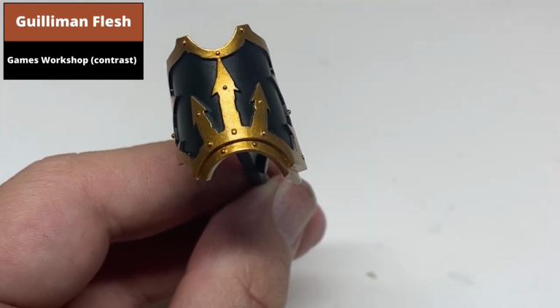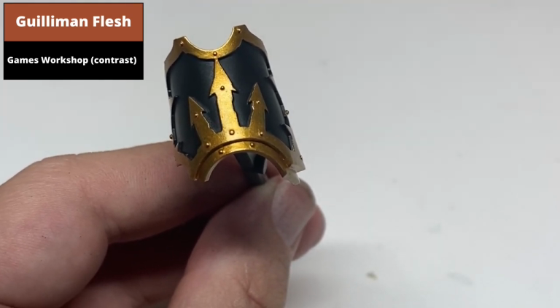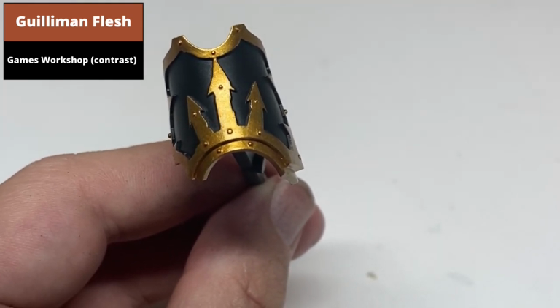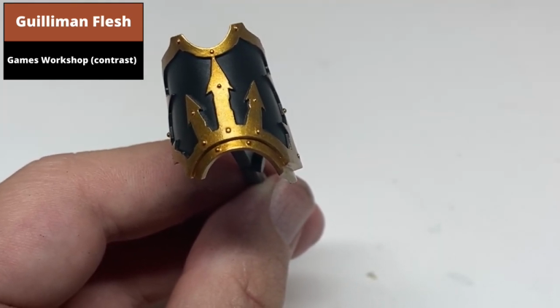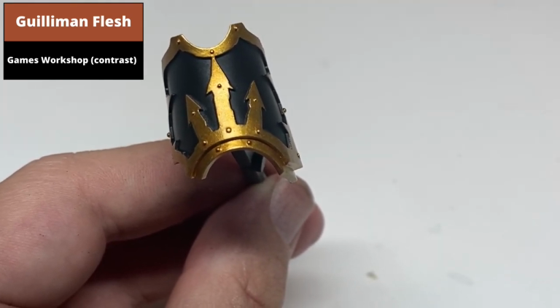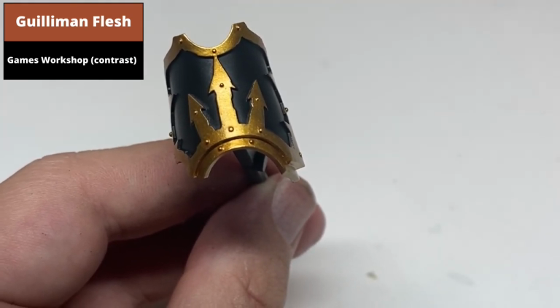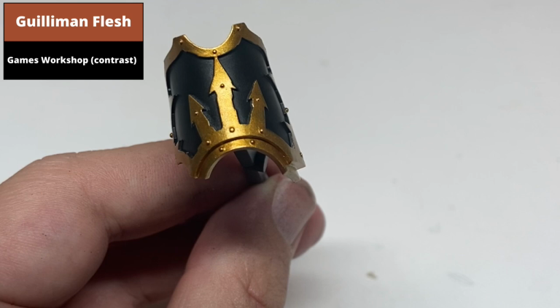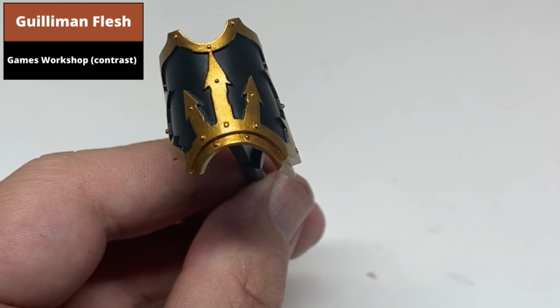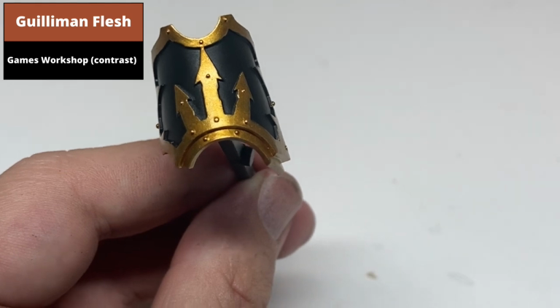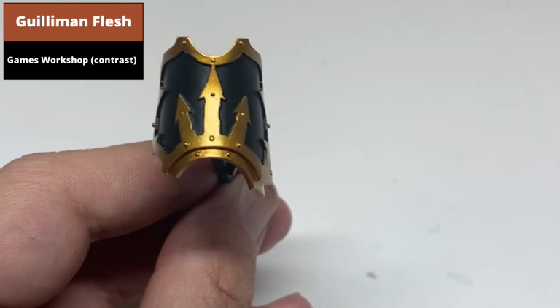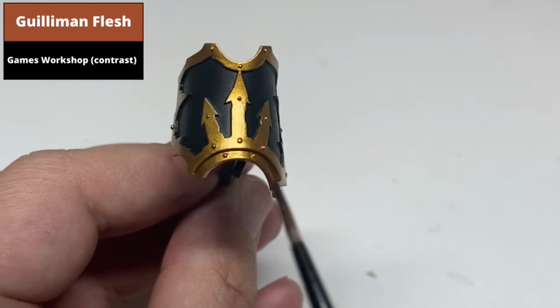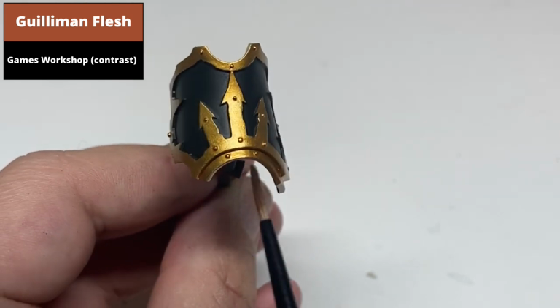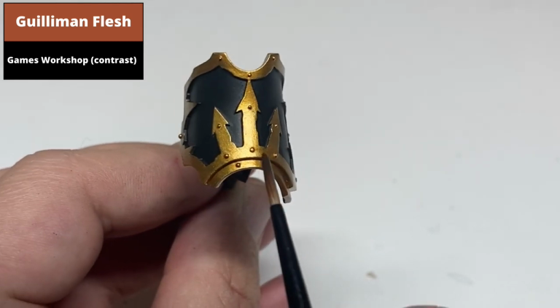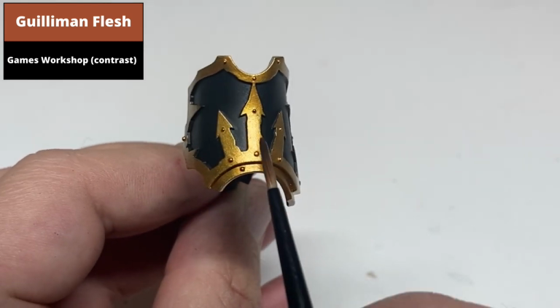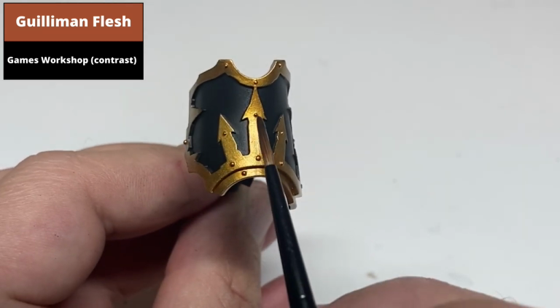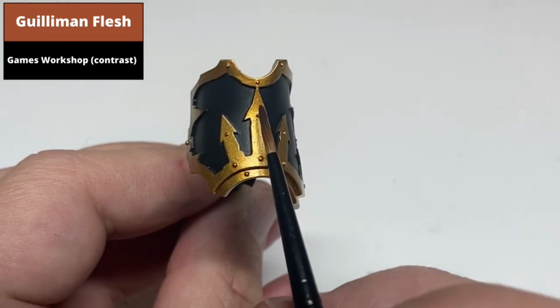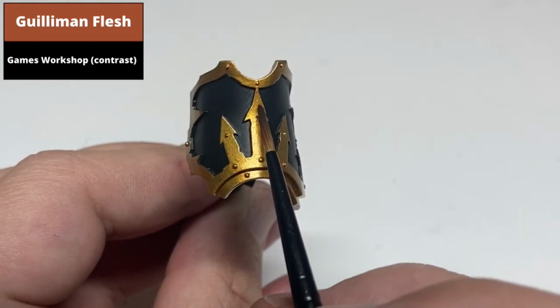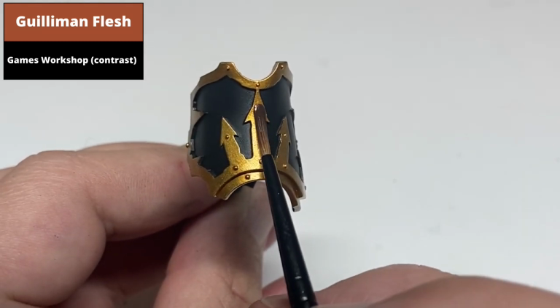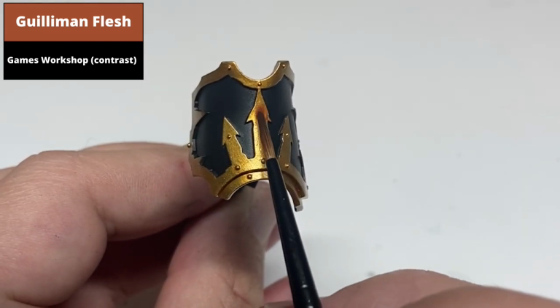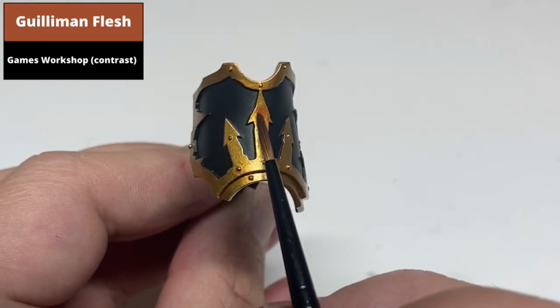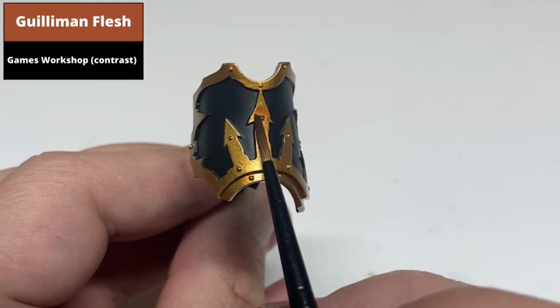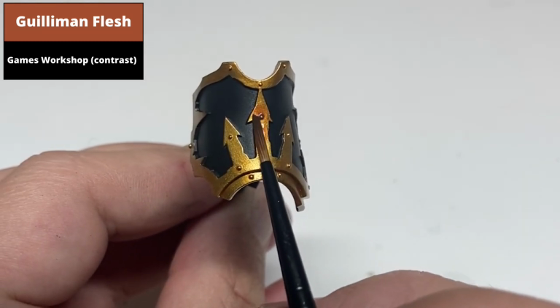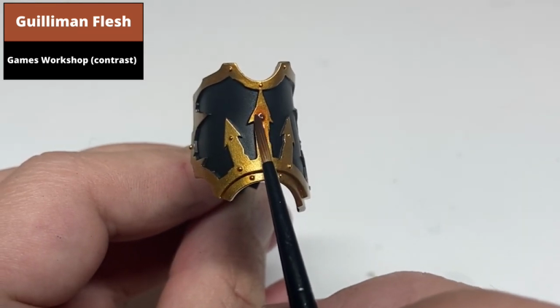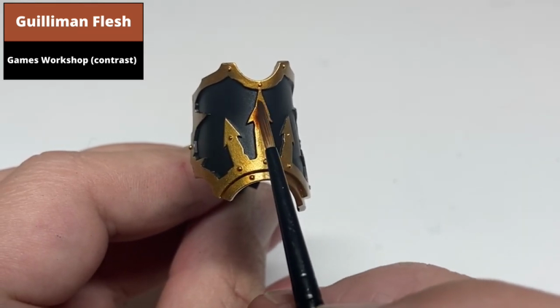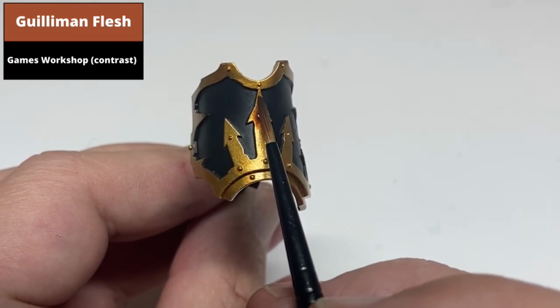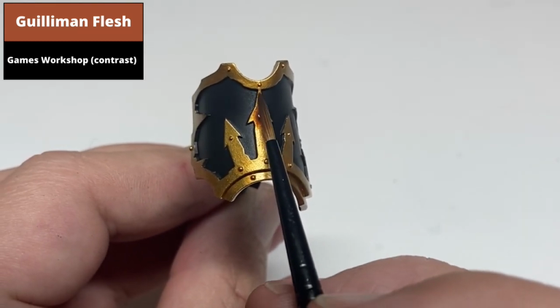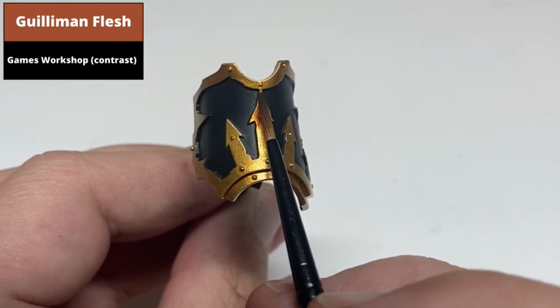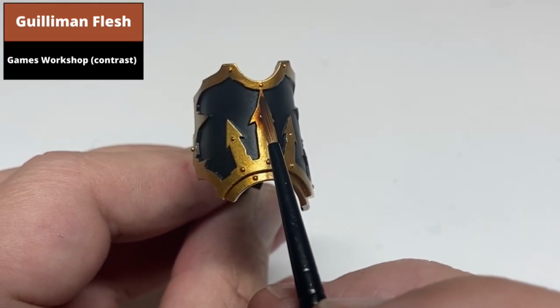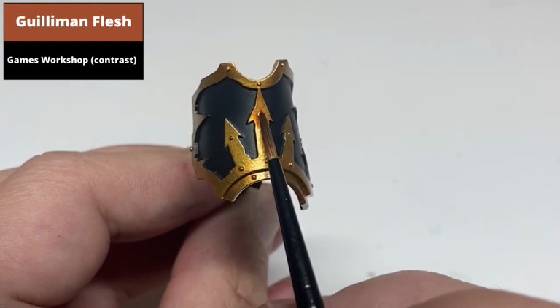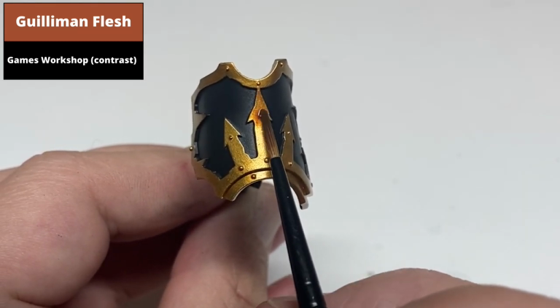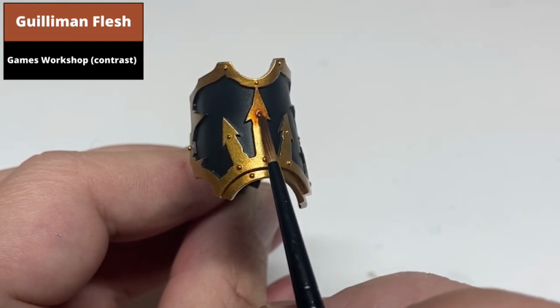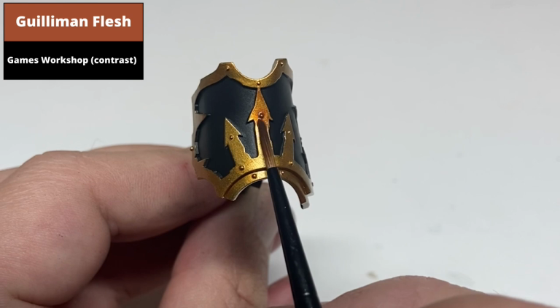Take enough of the wash so that it will collect heavily in the recesses and around anything like rivets or other discontinuities in the metal.